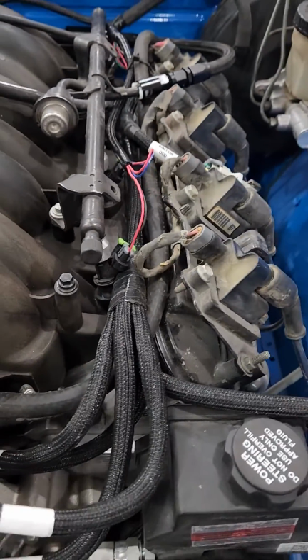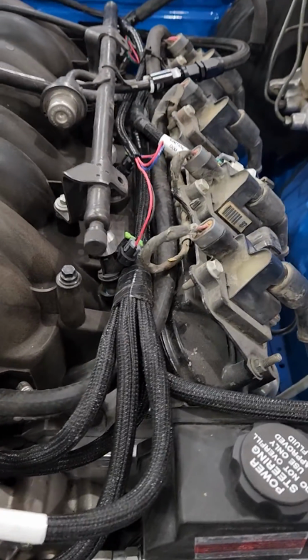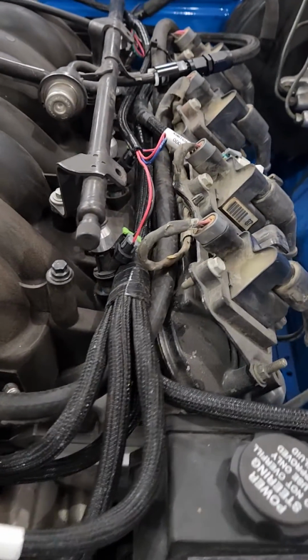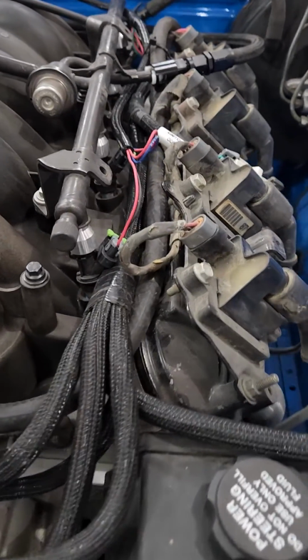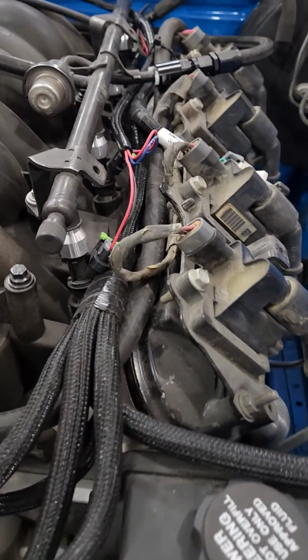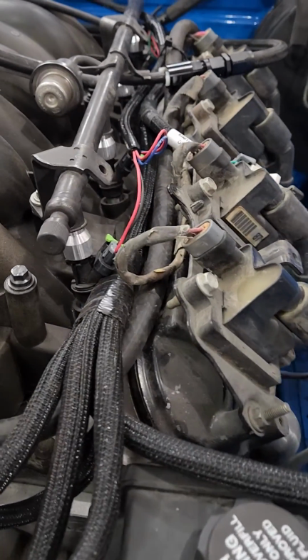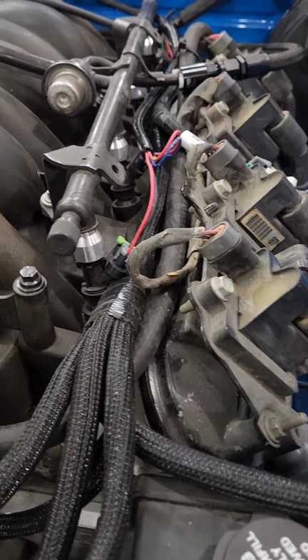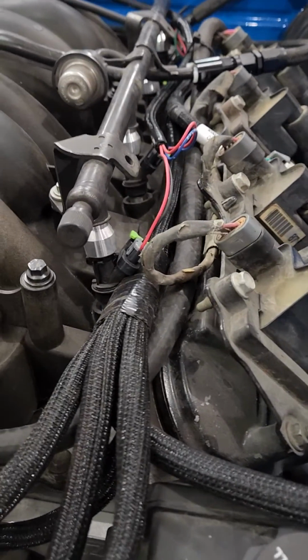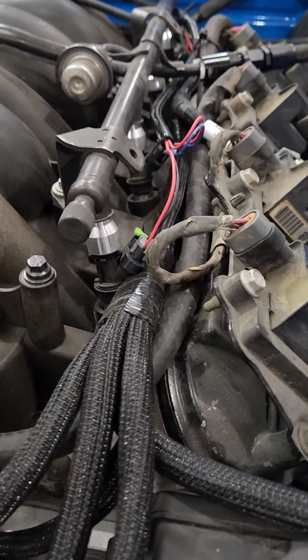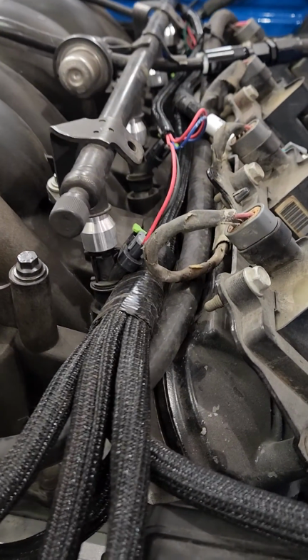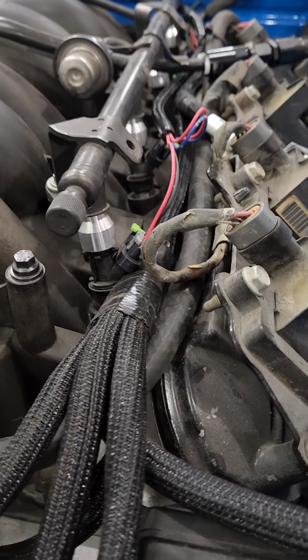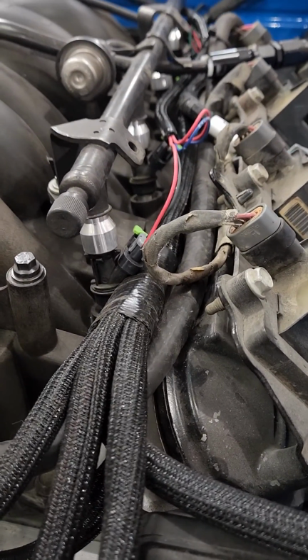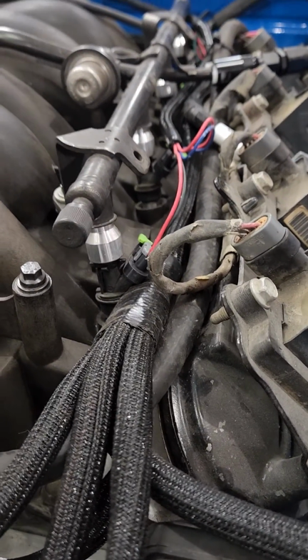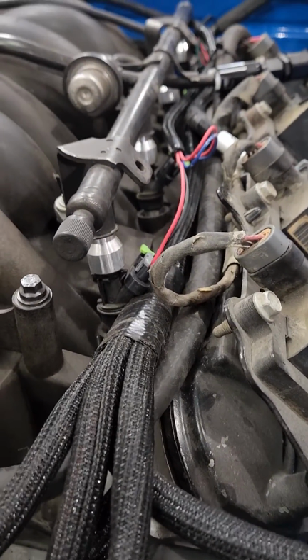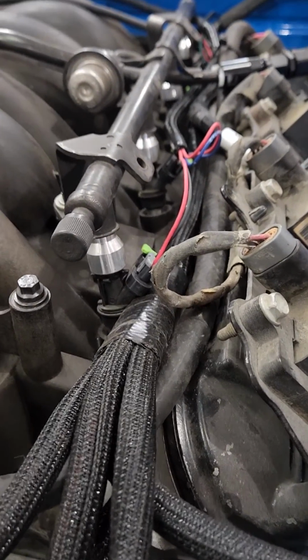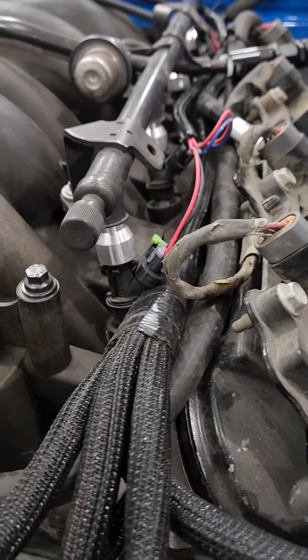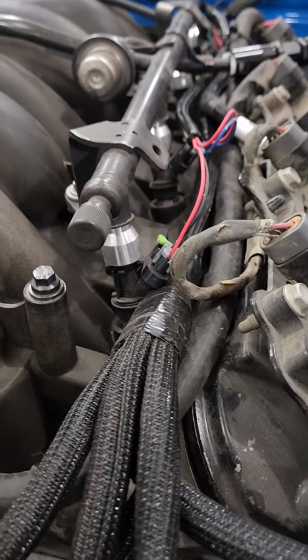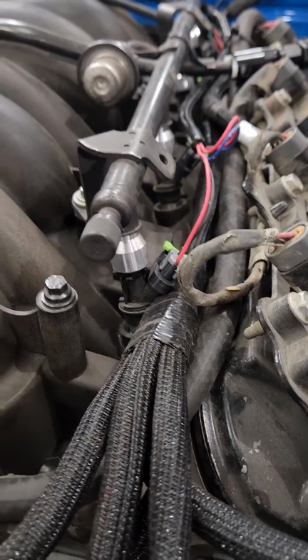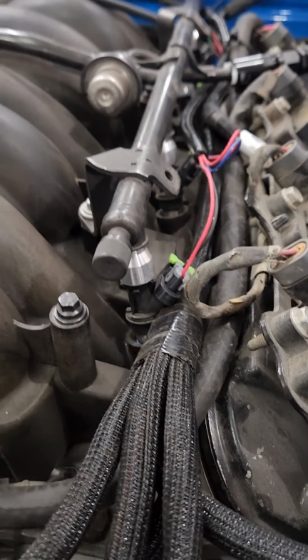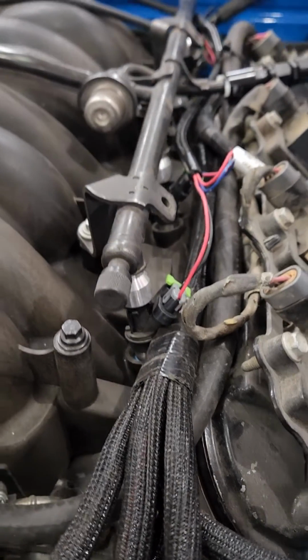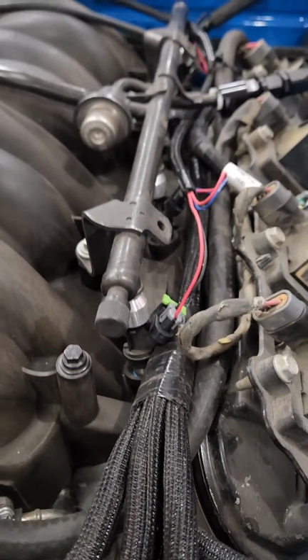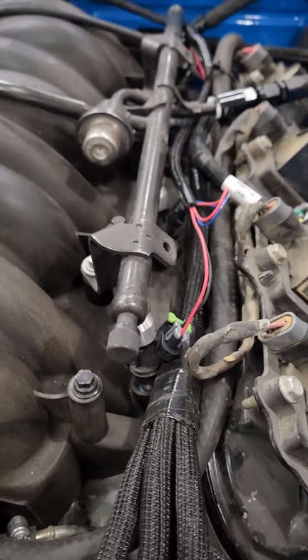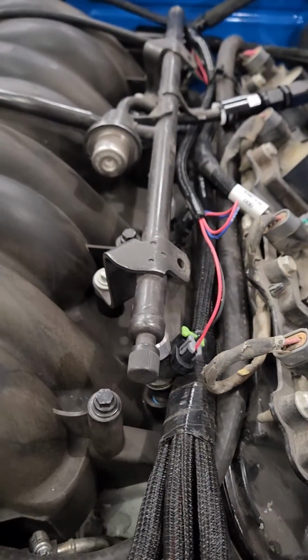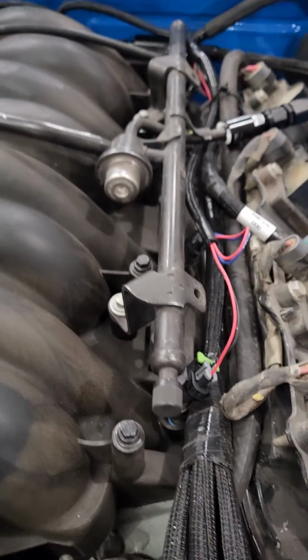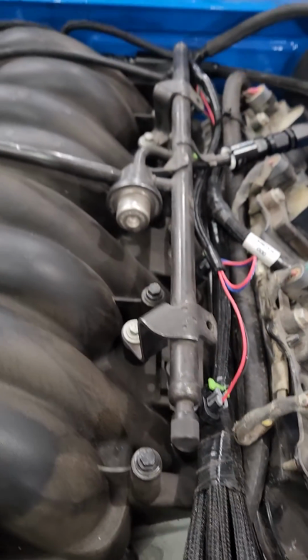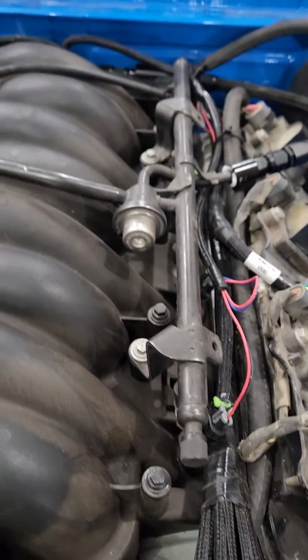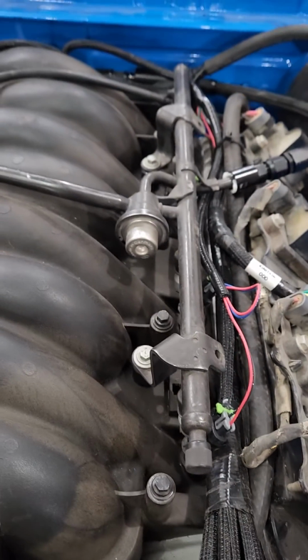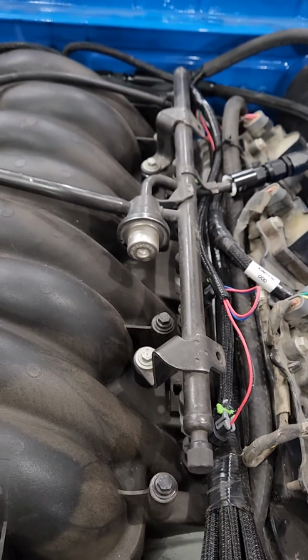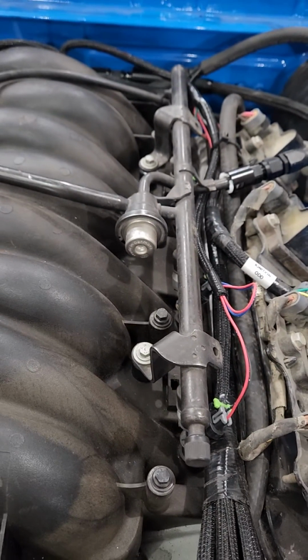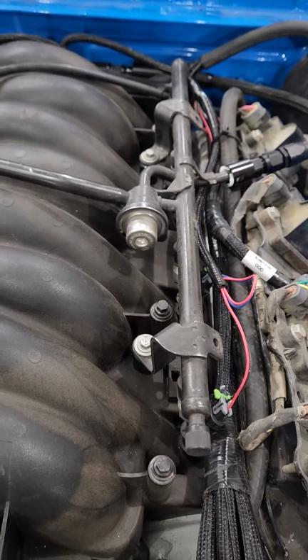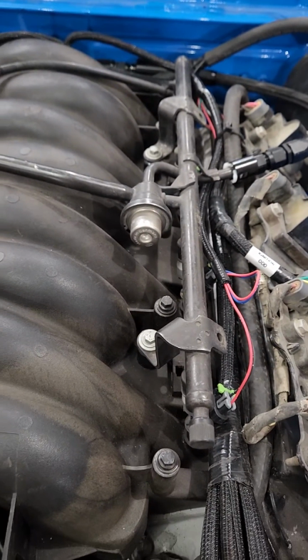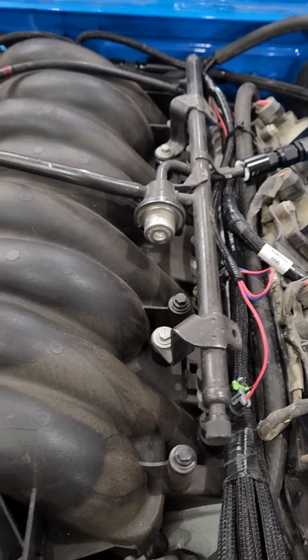So that's the fuel system. If anyone has any questions or comments, let me know.